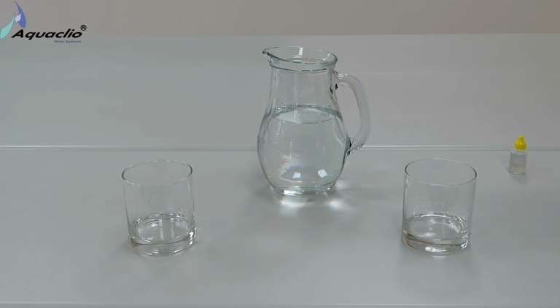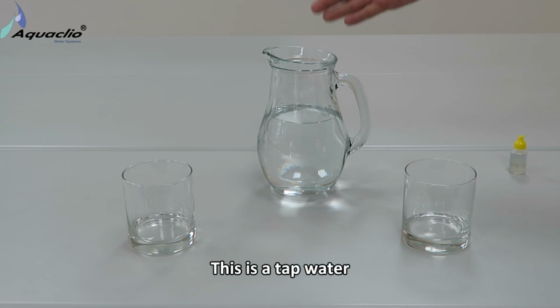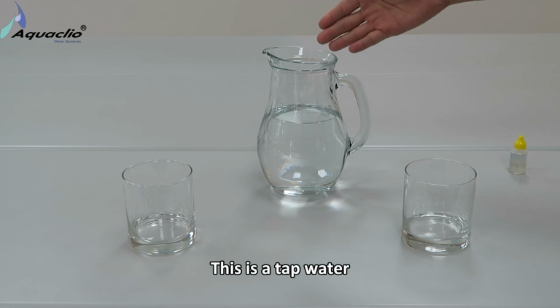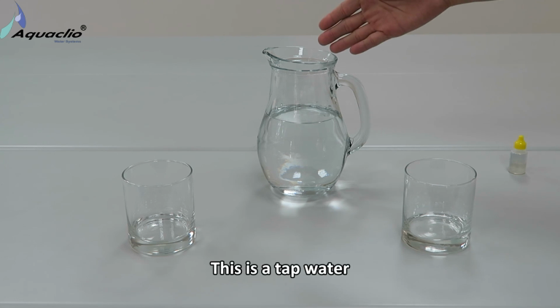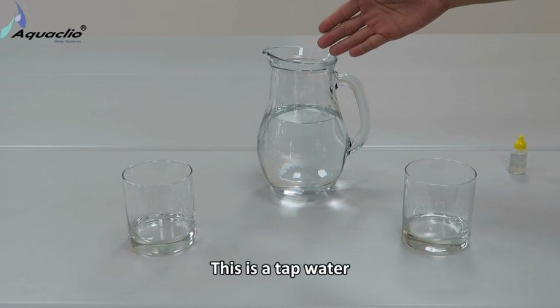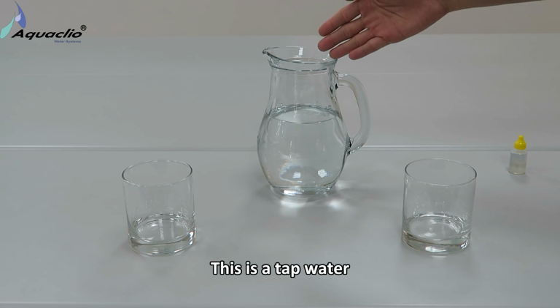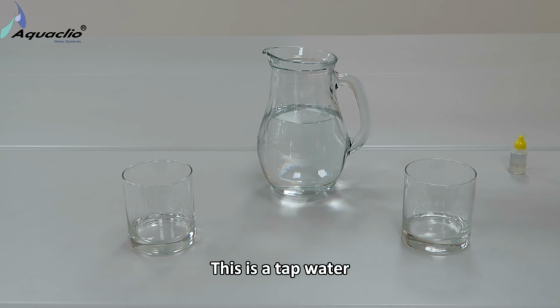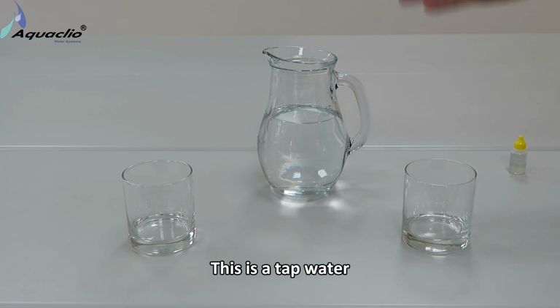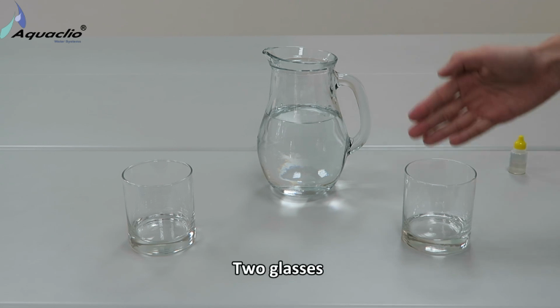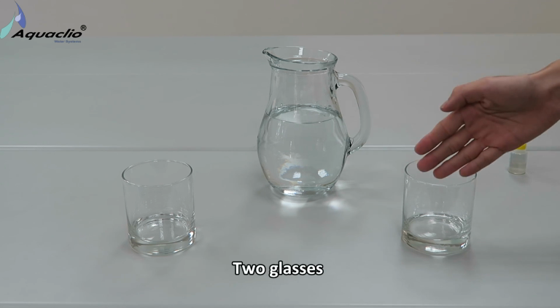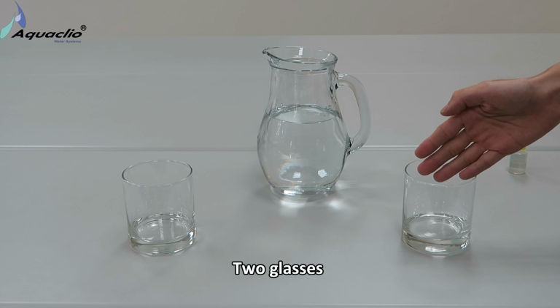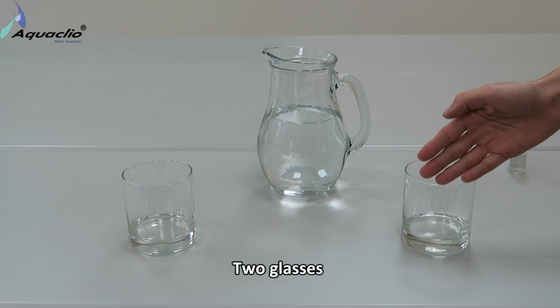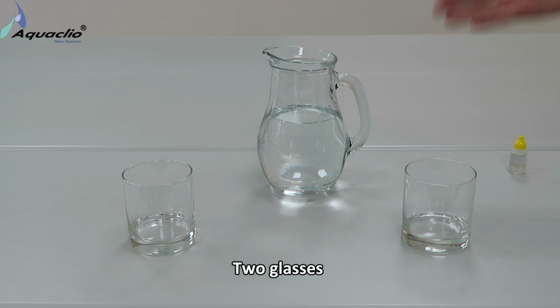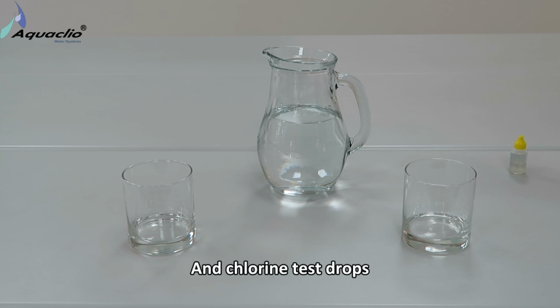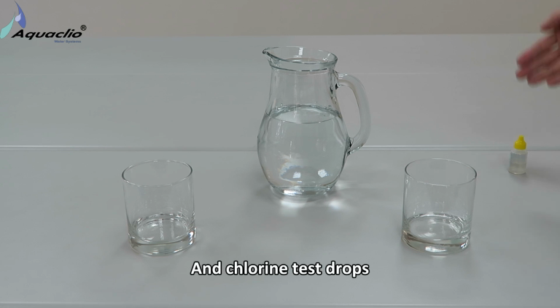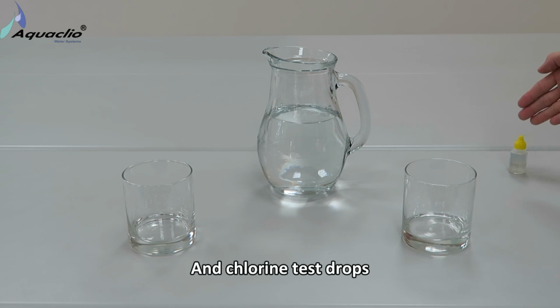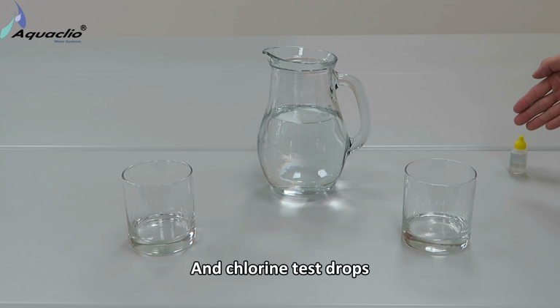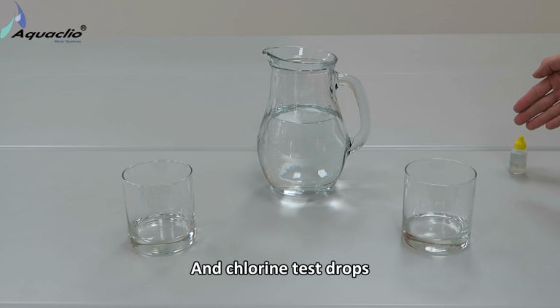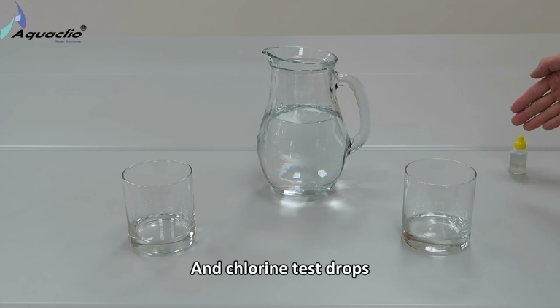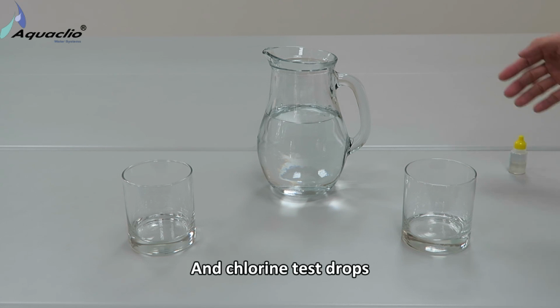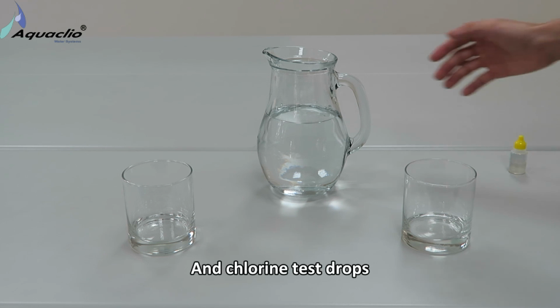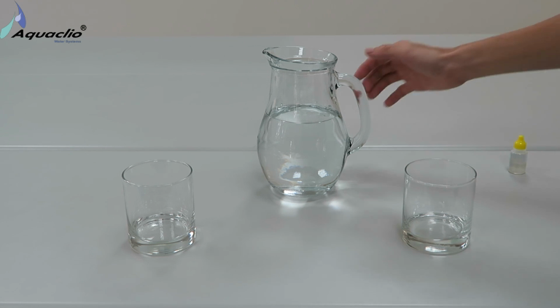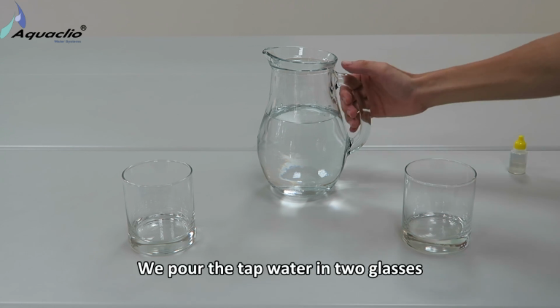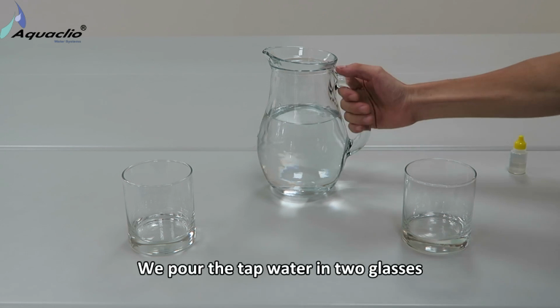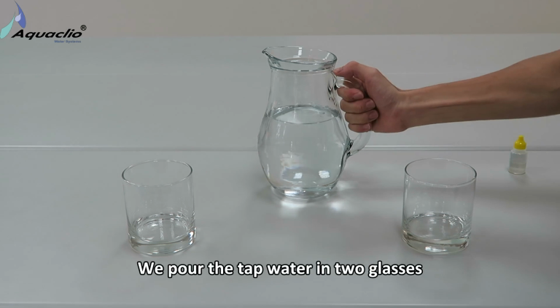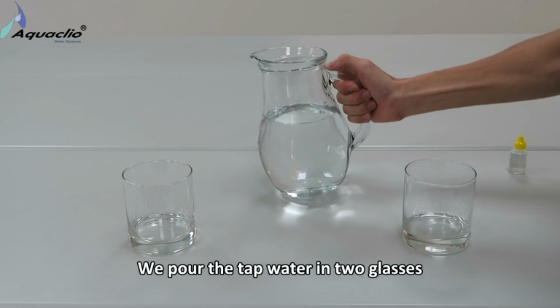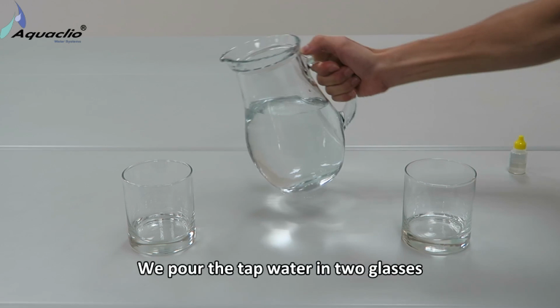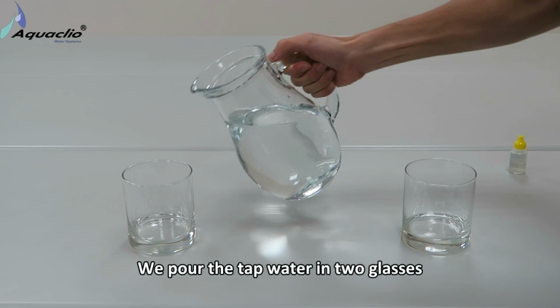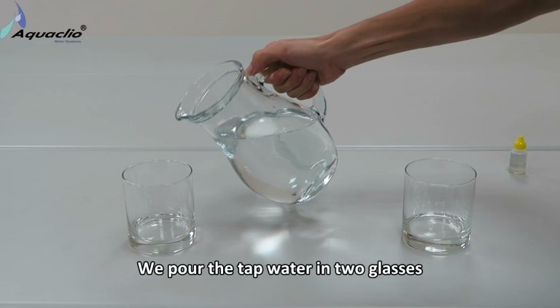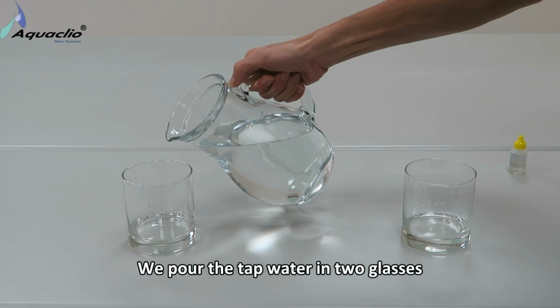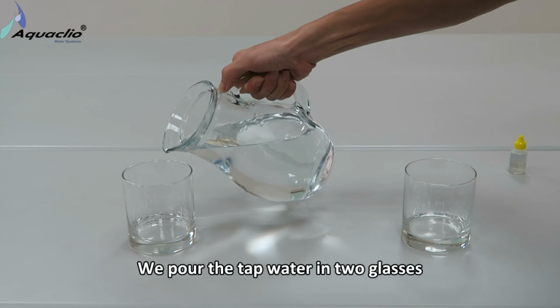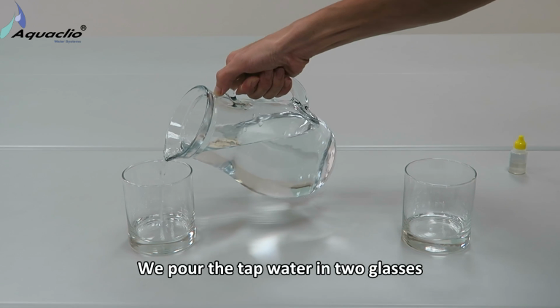This is tap water, two glasses, and chlorine test drops. We pour the tap water into two glasses.